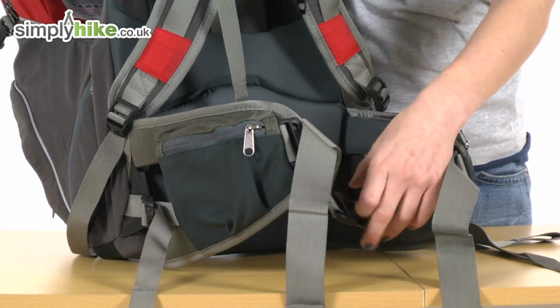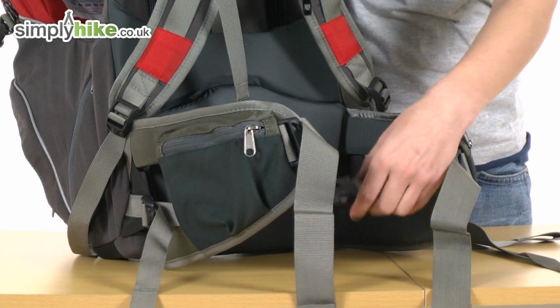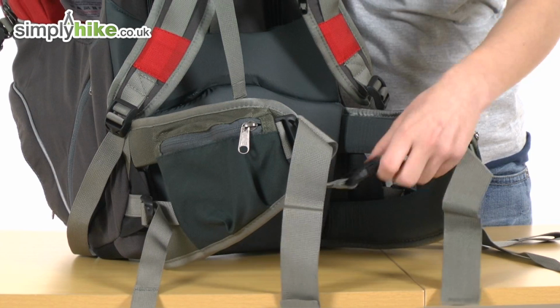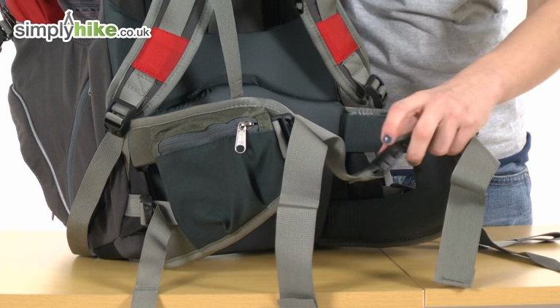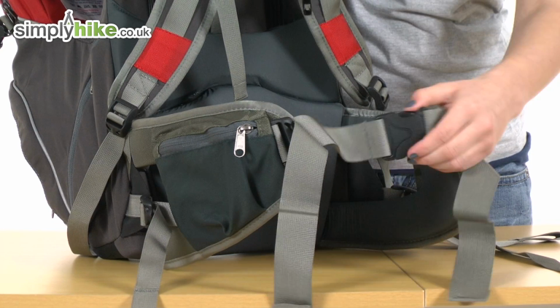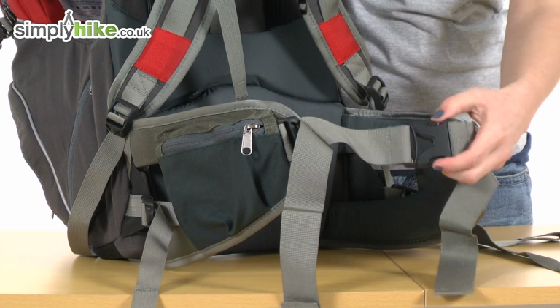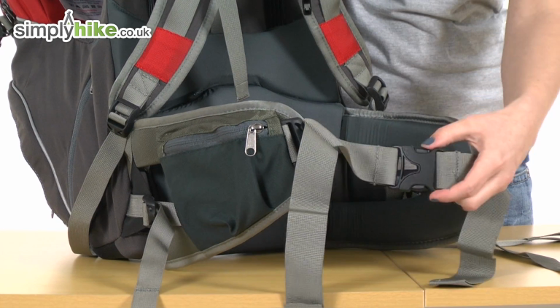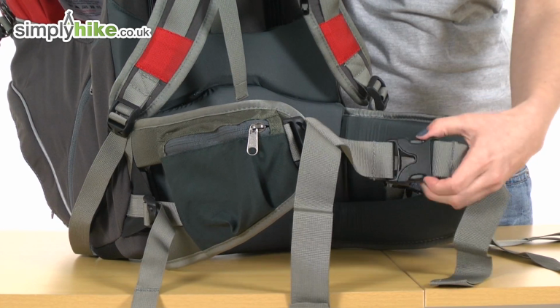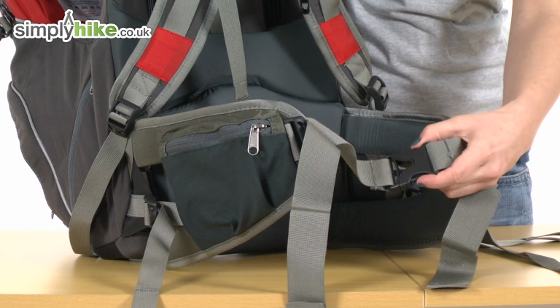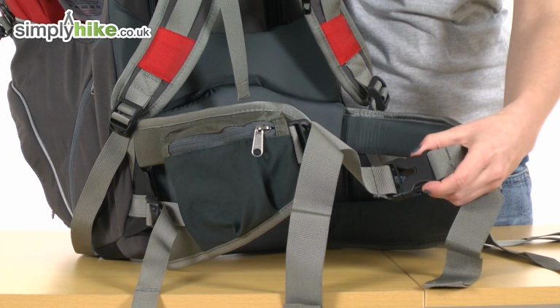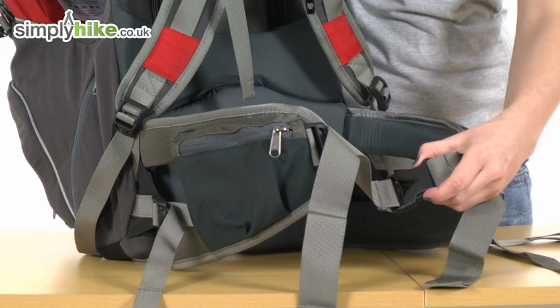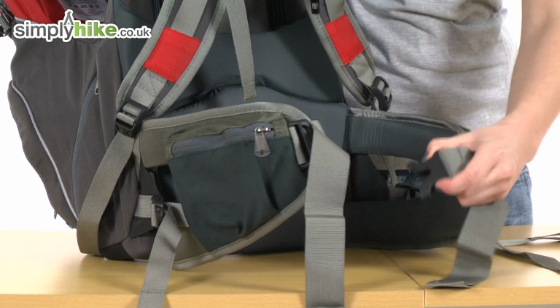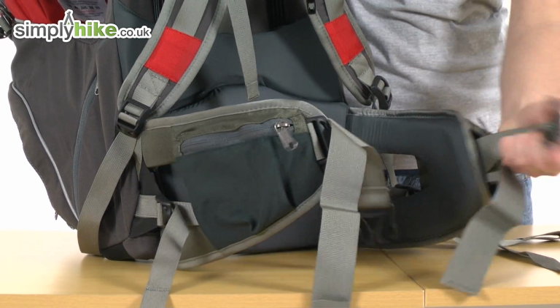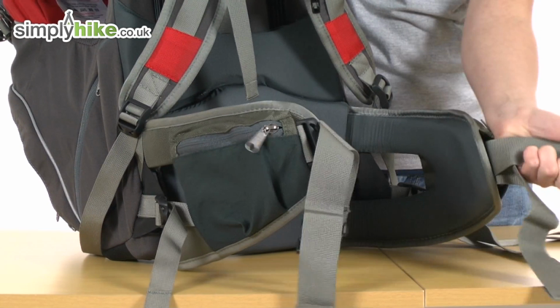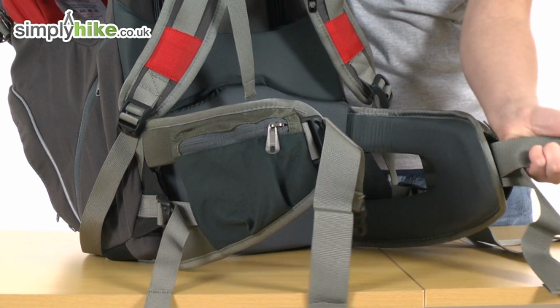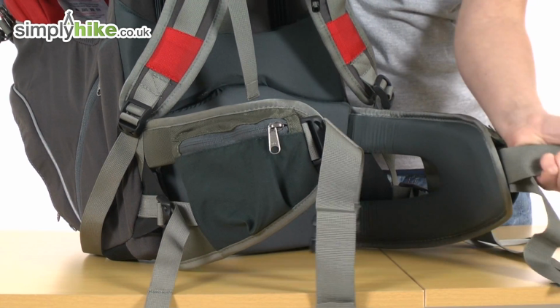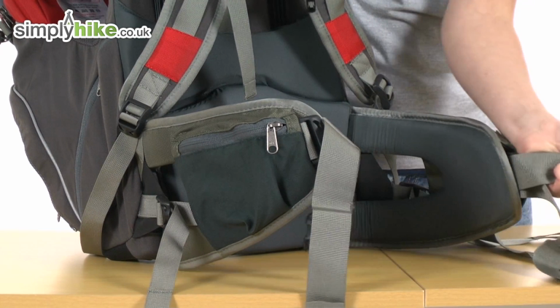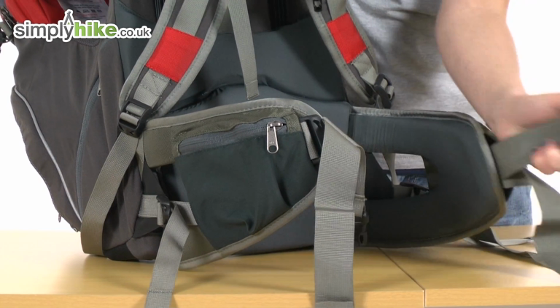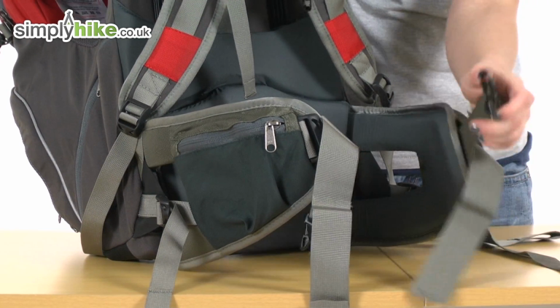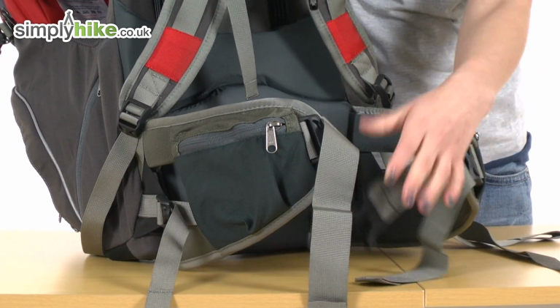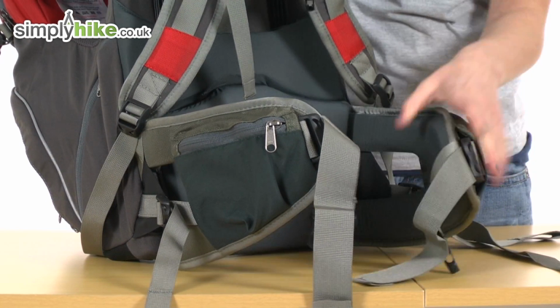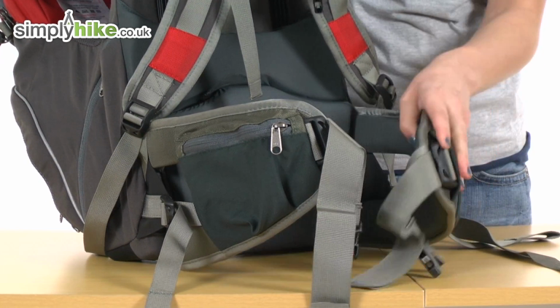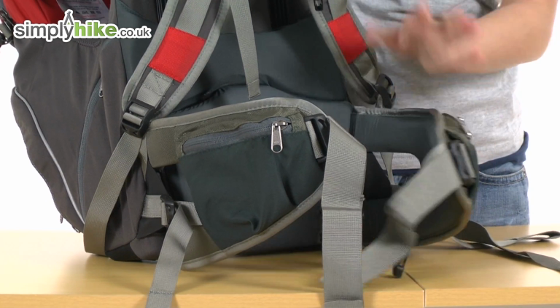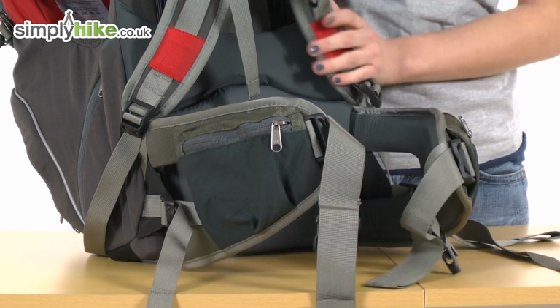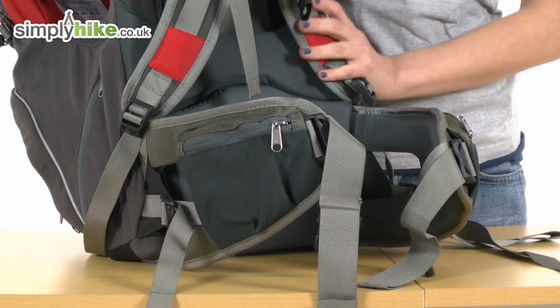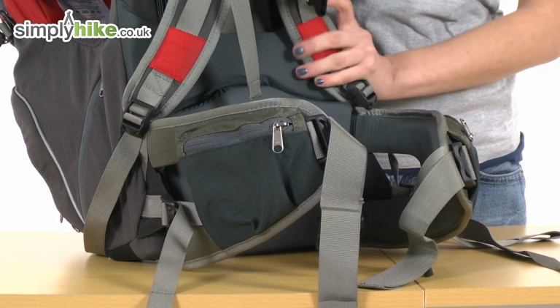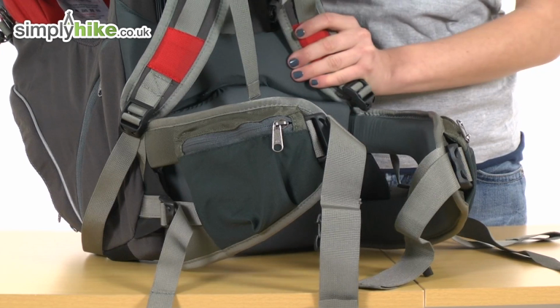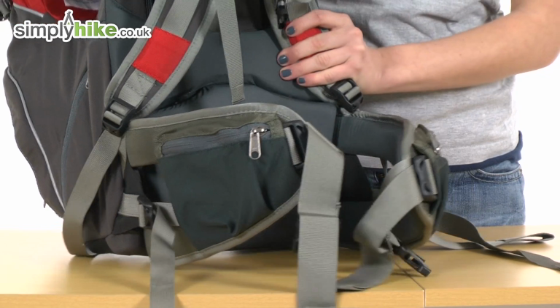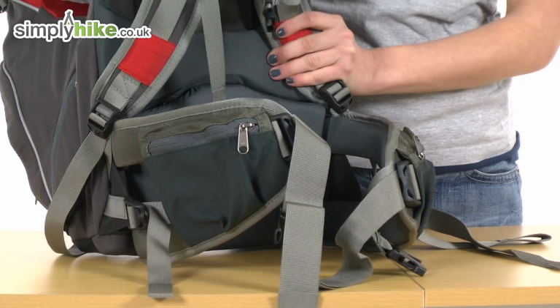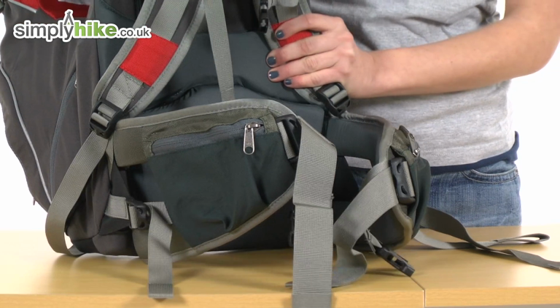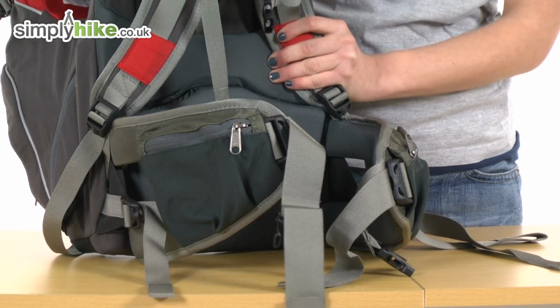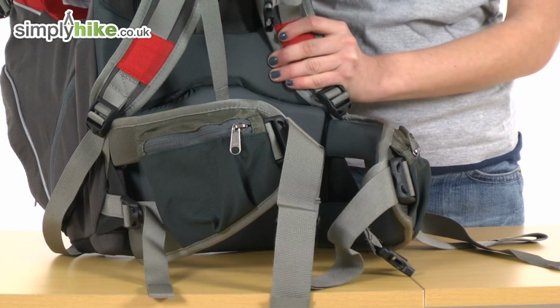At the front there is an adjustable quick release buckle to get it on and off quickly and easily.